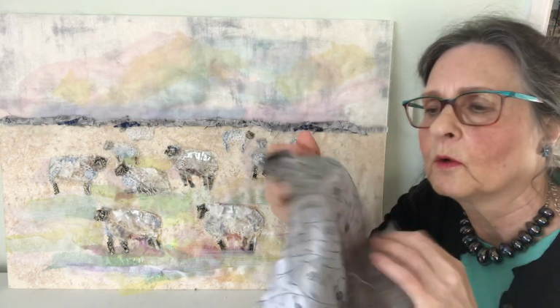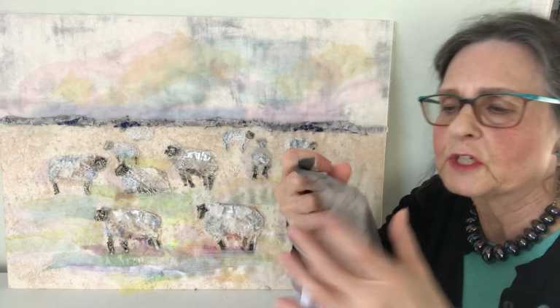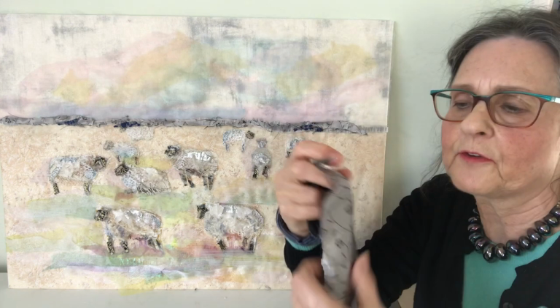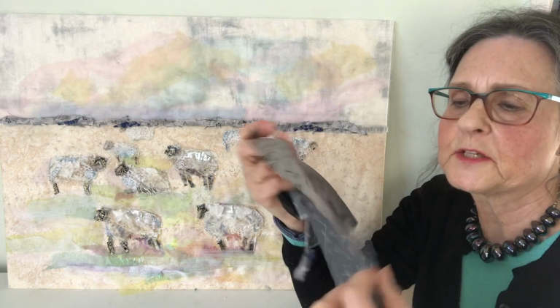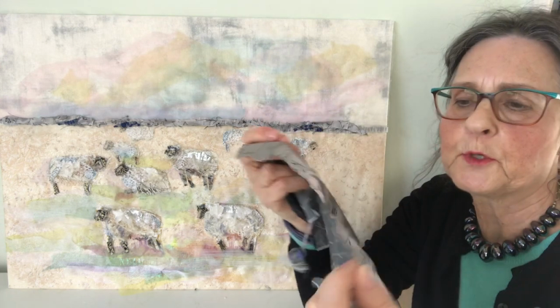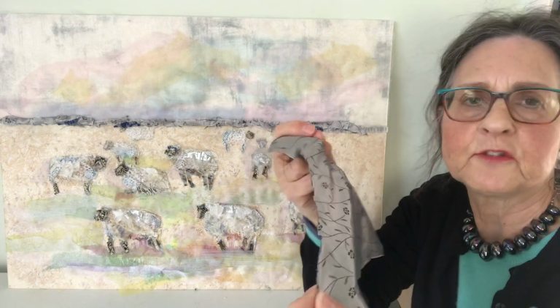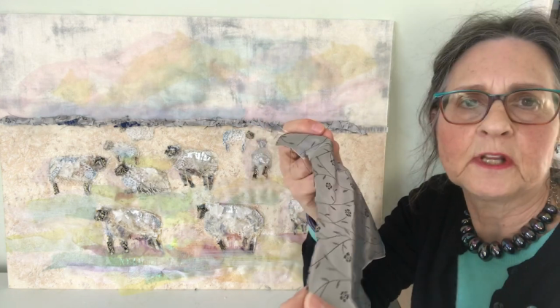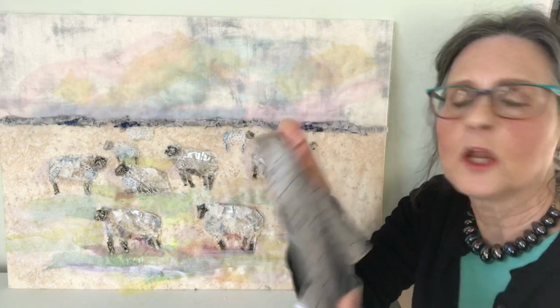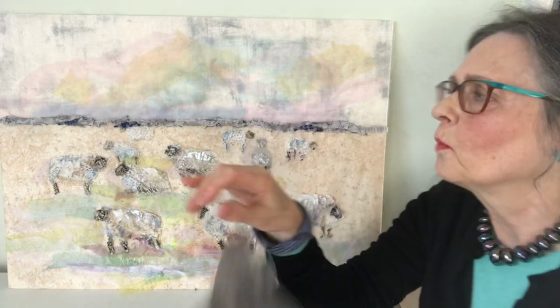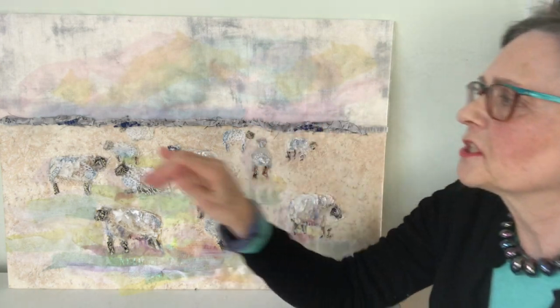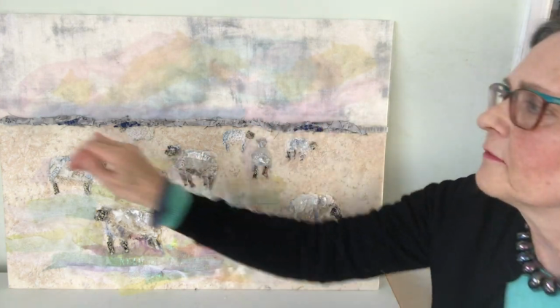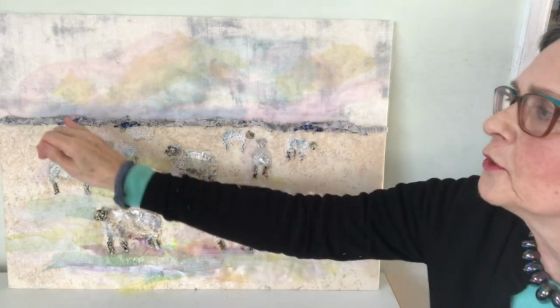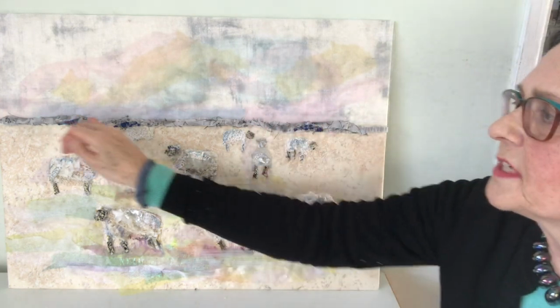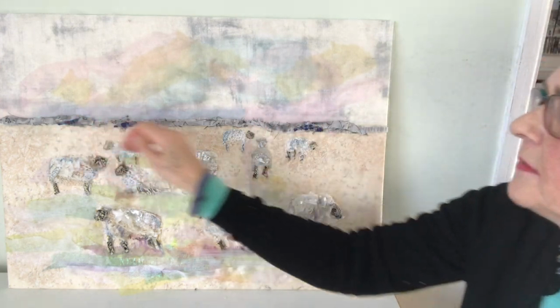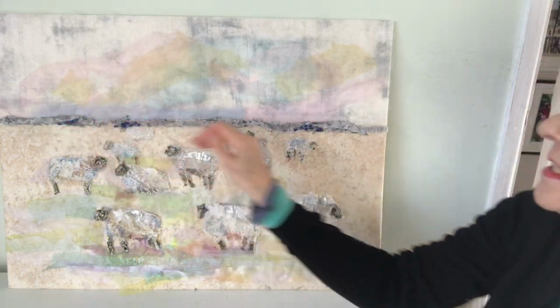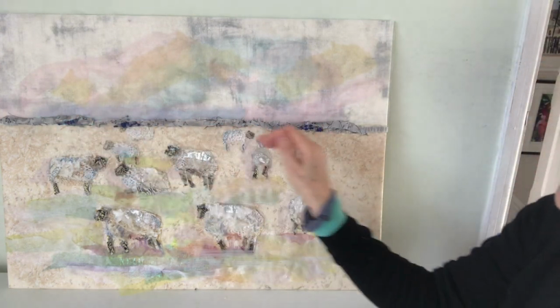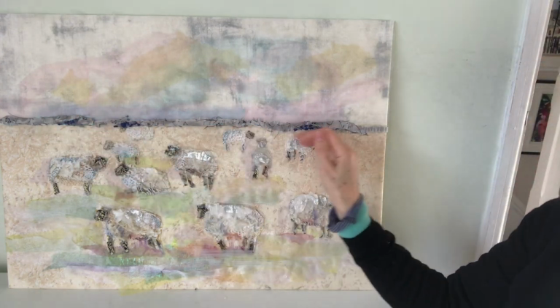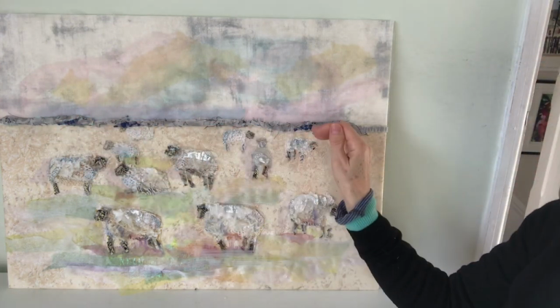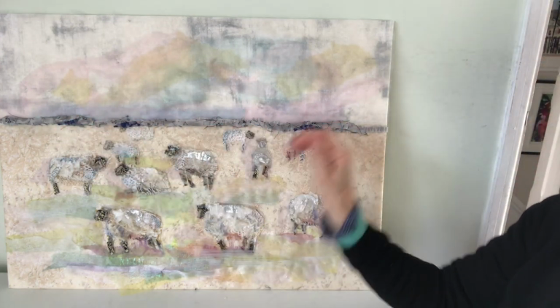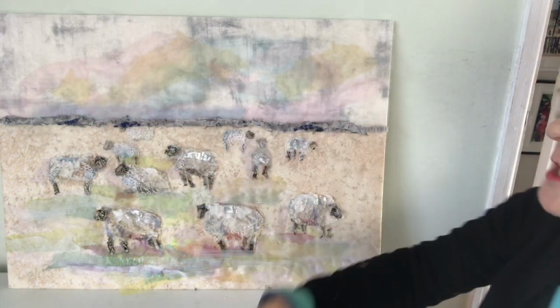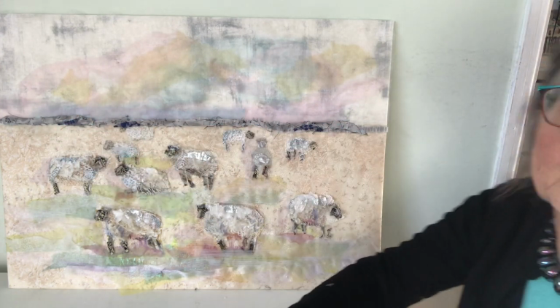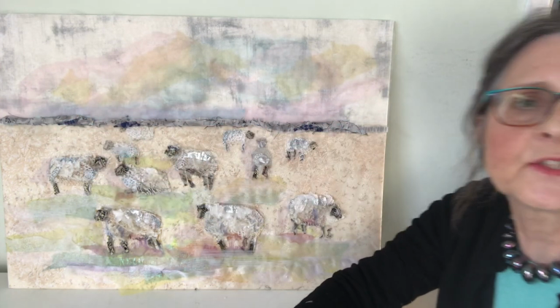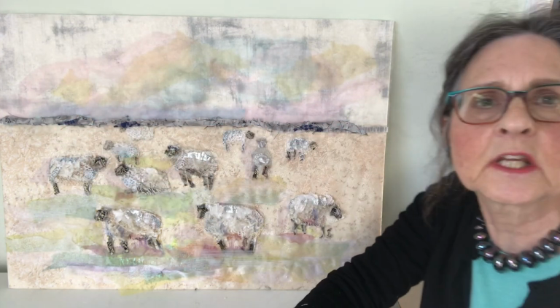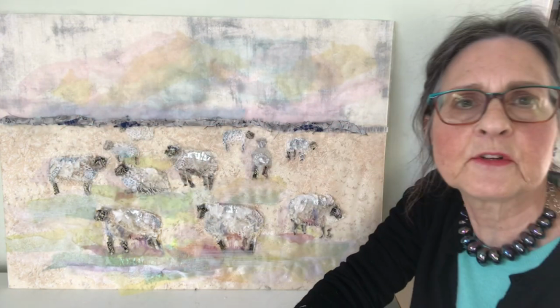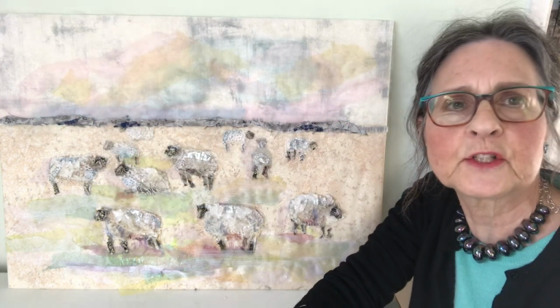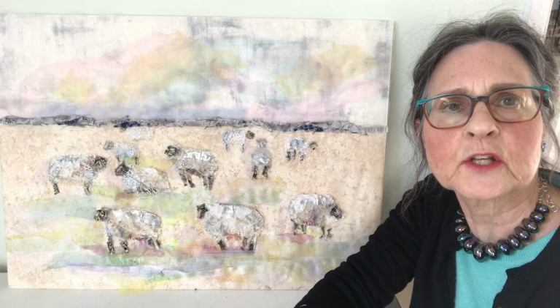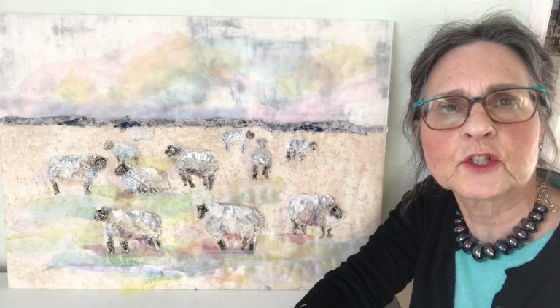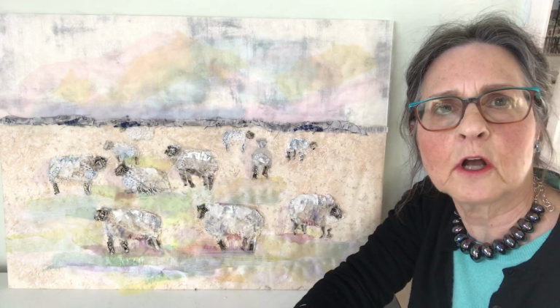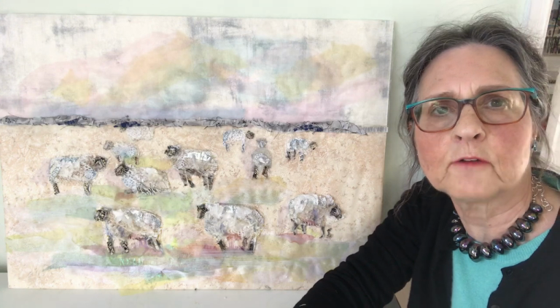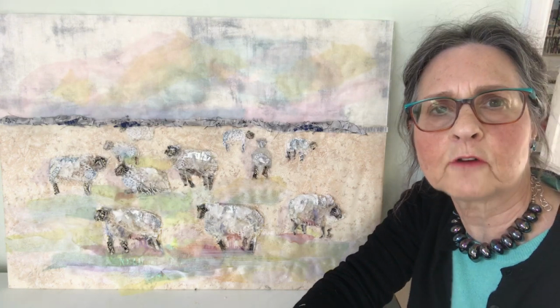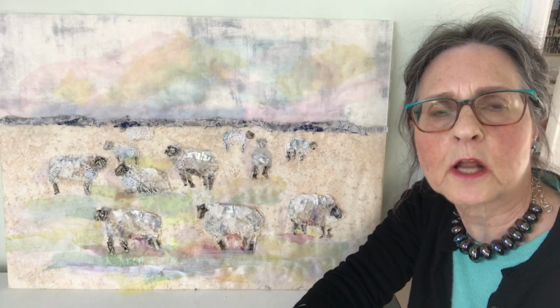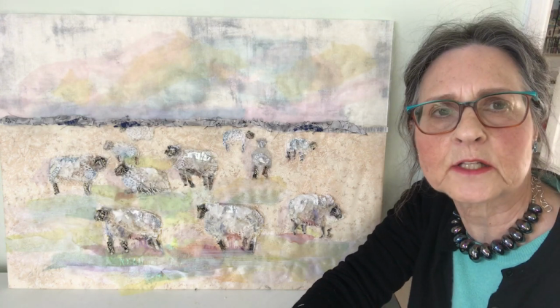Which frays beautifully, which I've used in the distance here just to give a suggestion of a horizon.